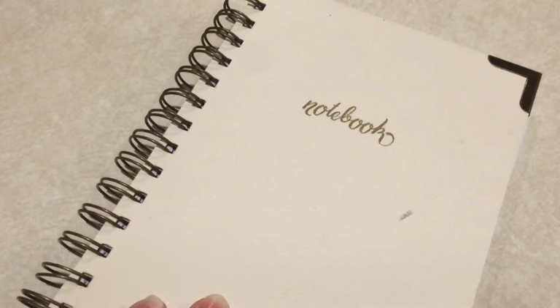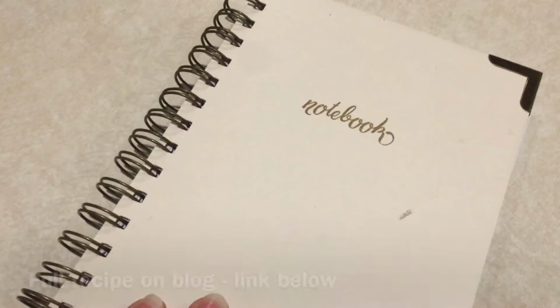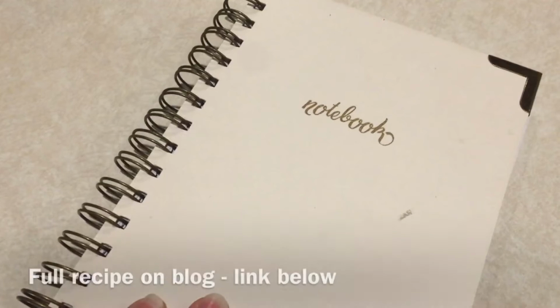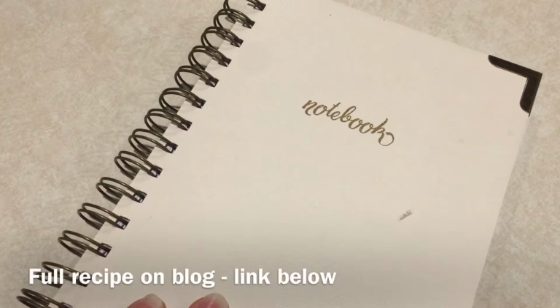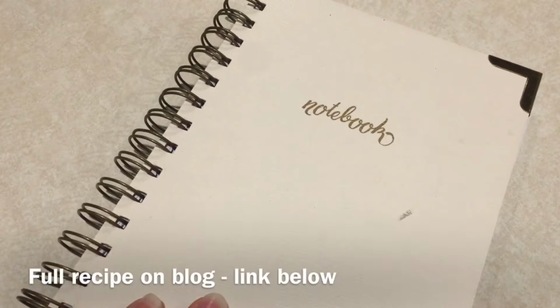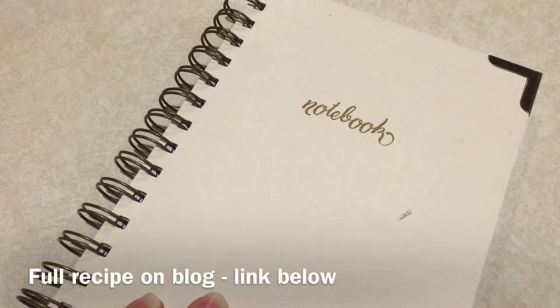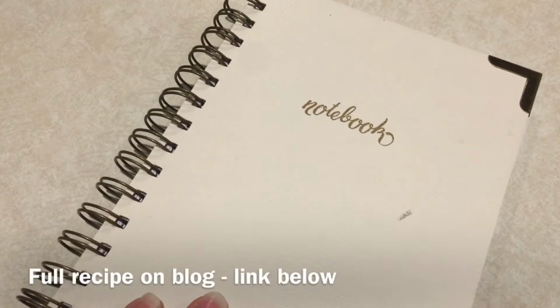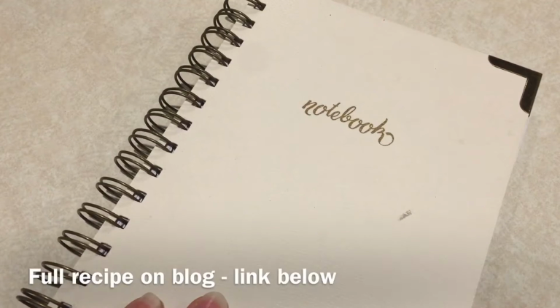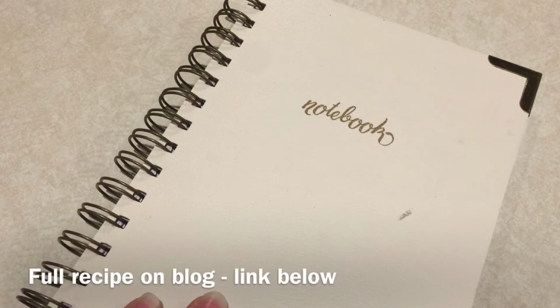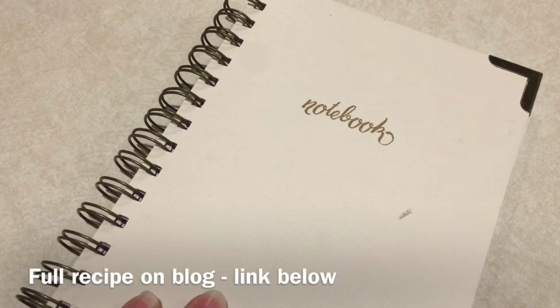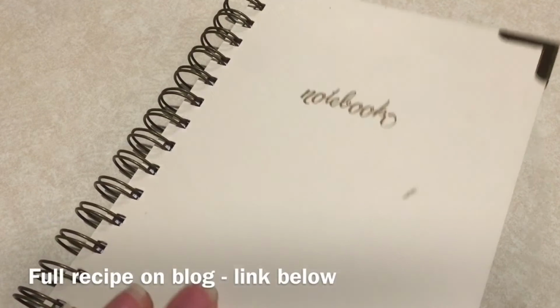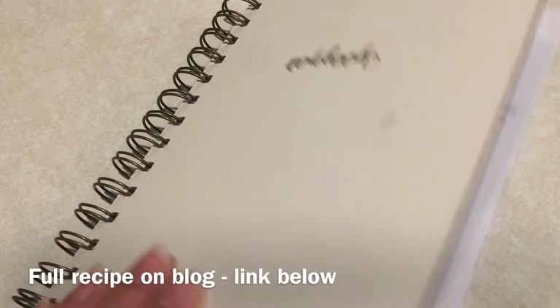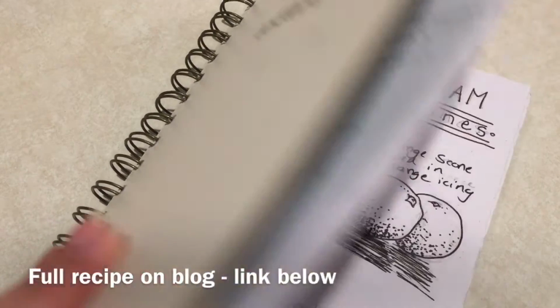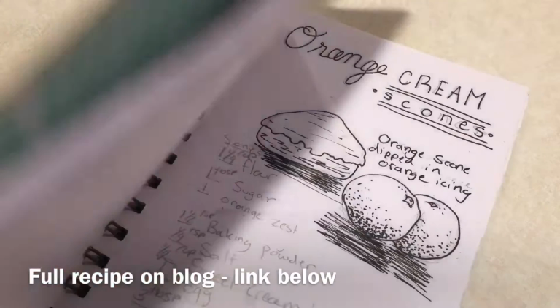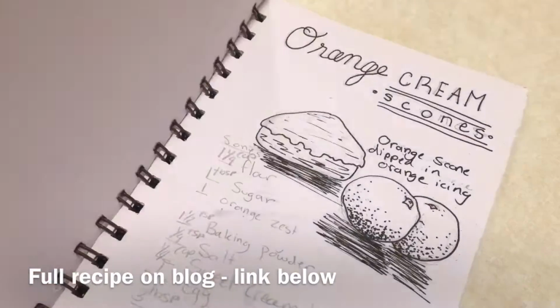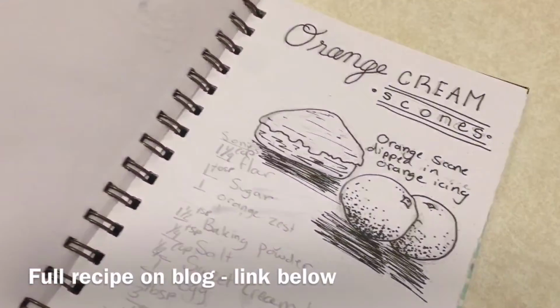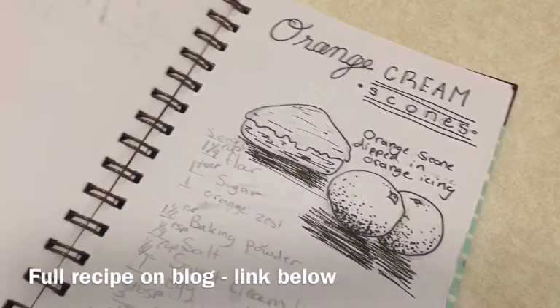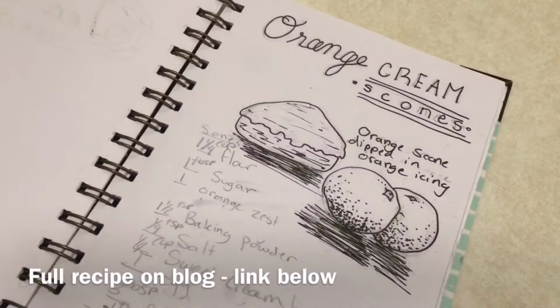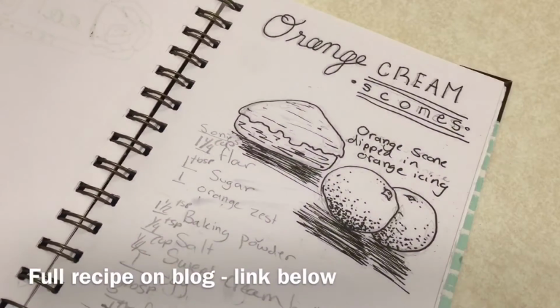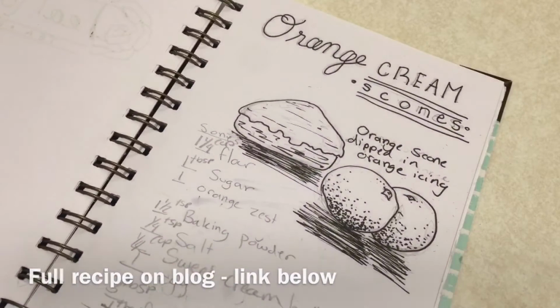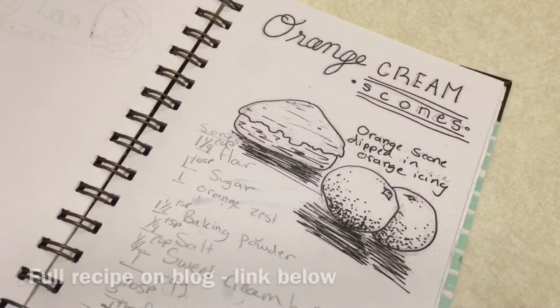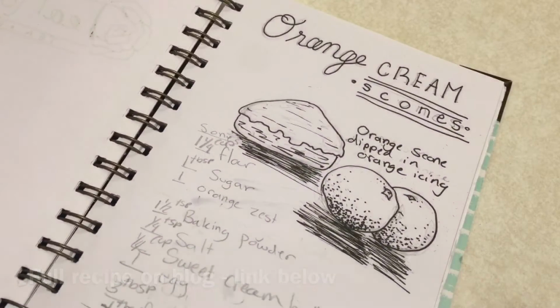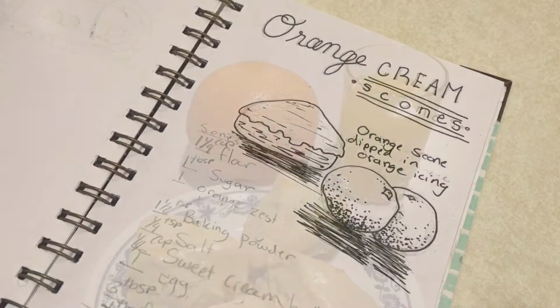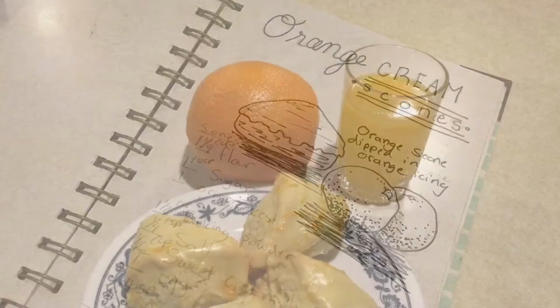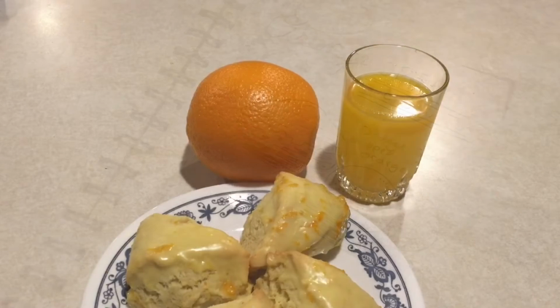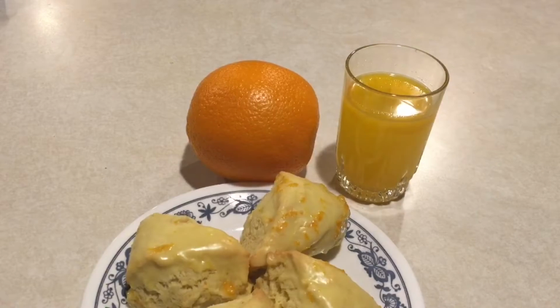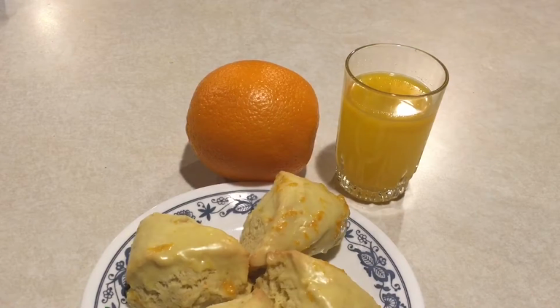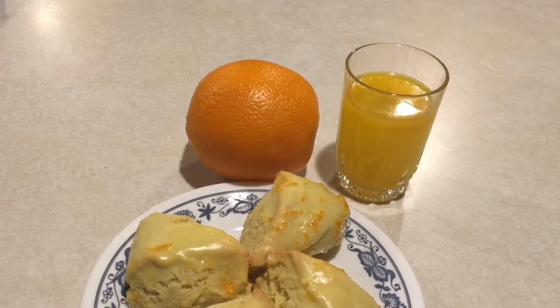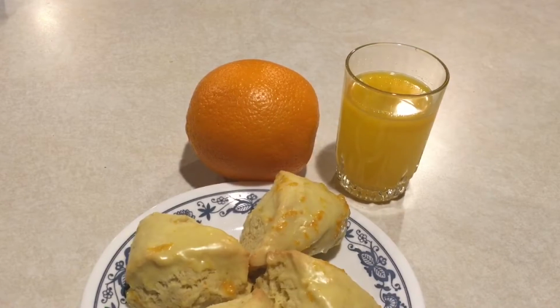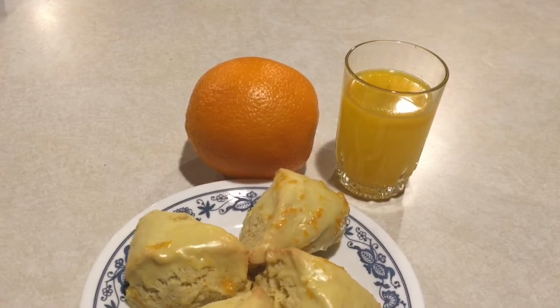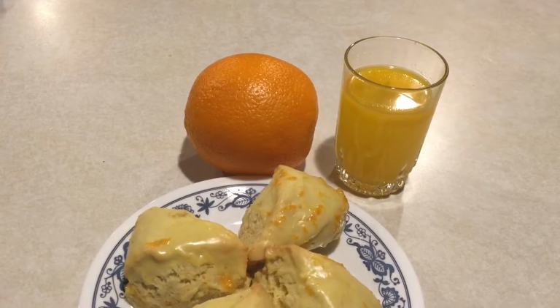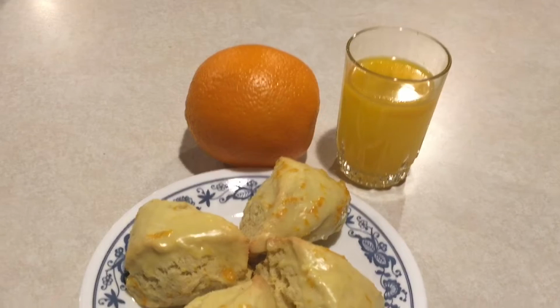Hello and welcome back to Tea for Kings Tea for Peasants. Today I'm making orange cream scones.